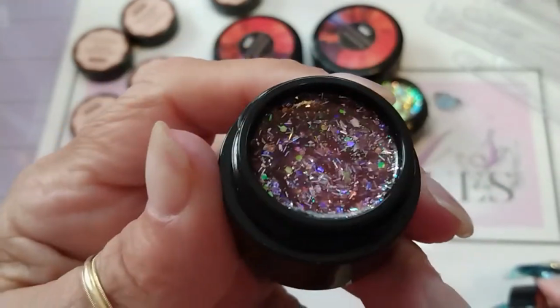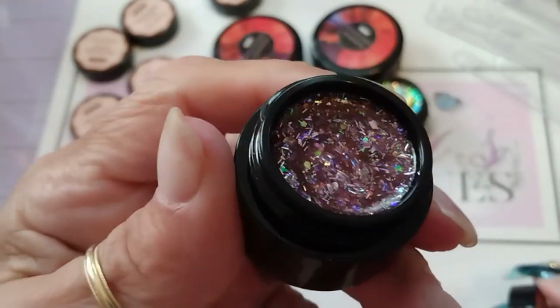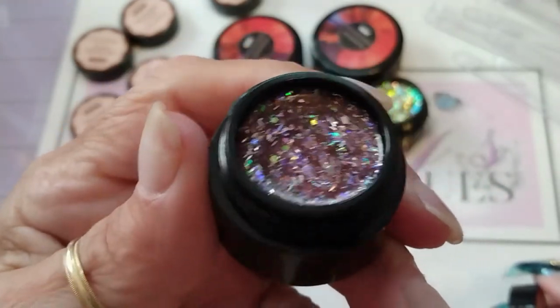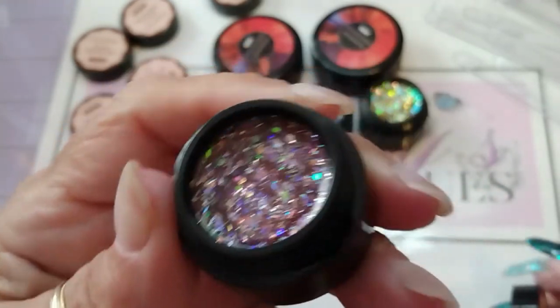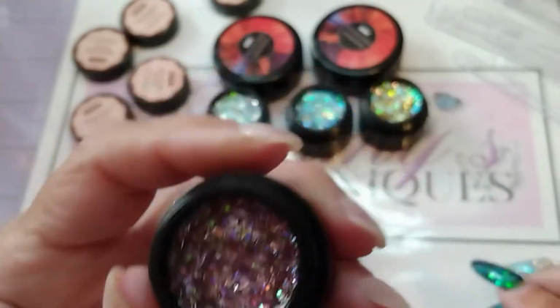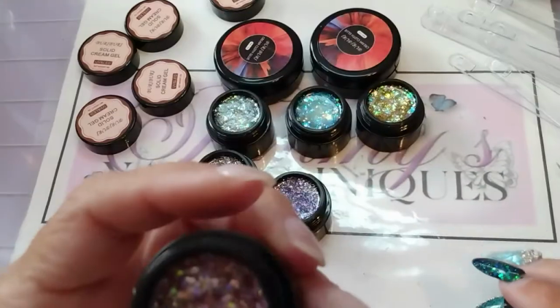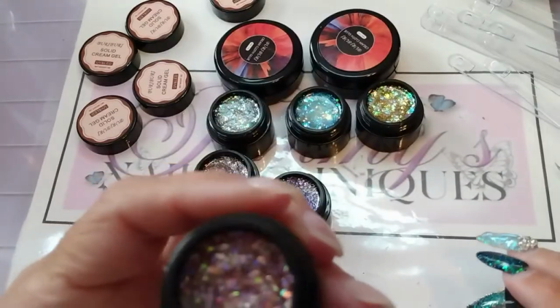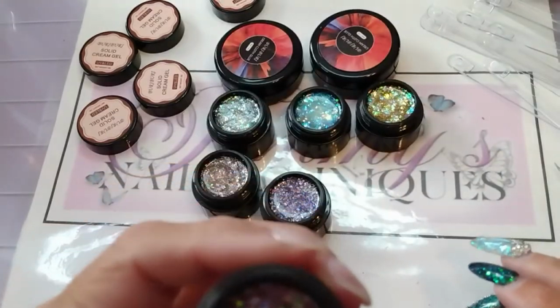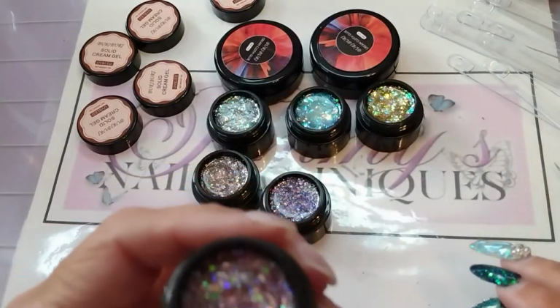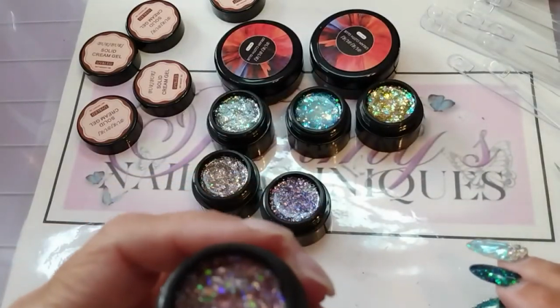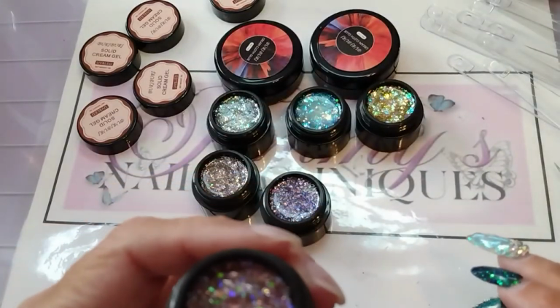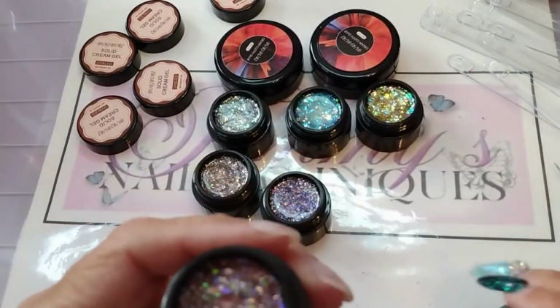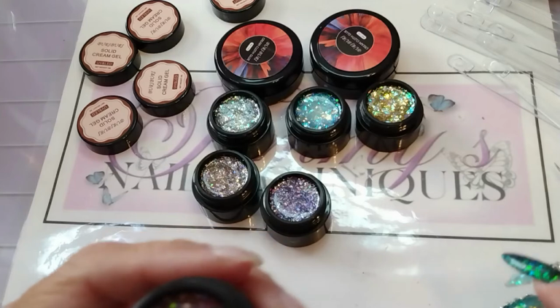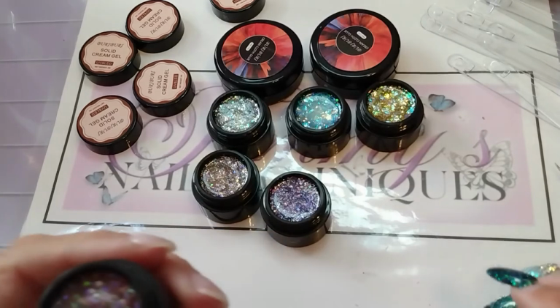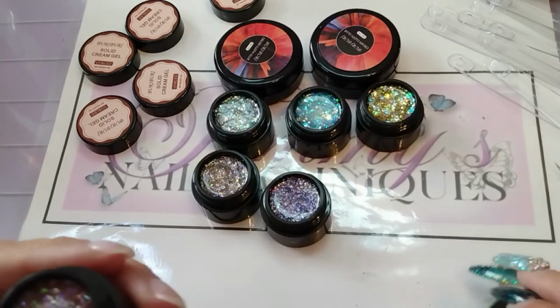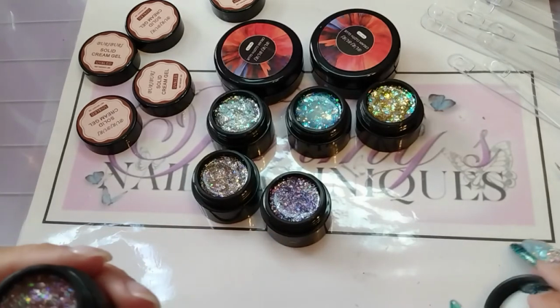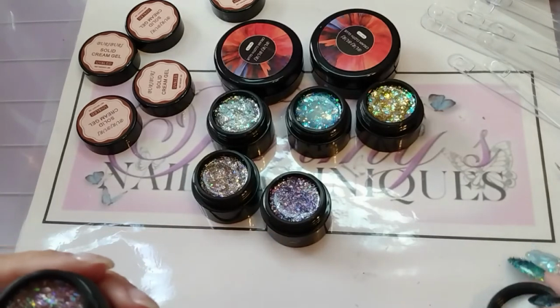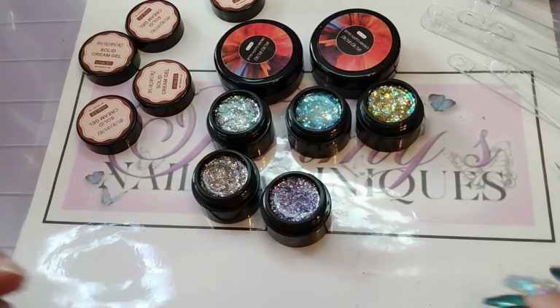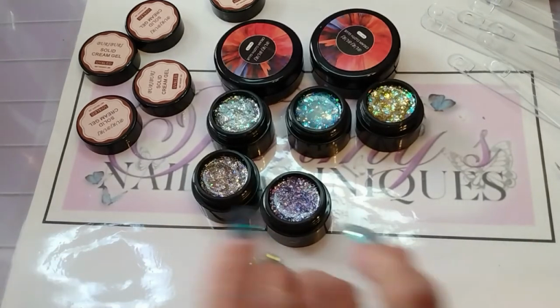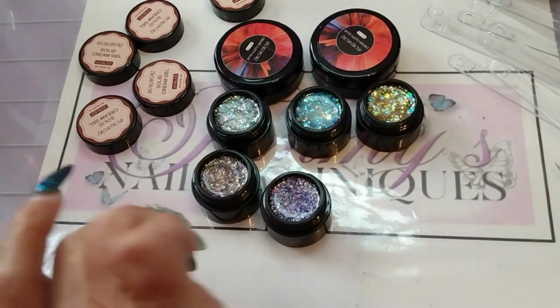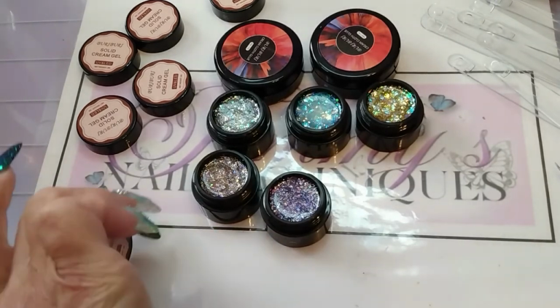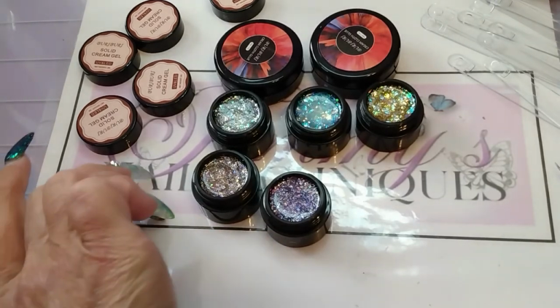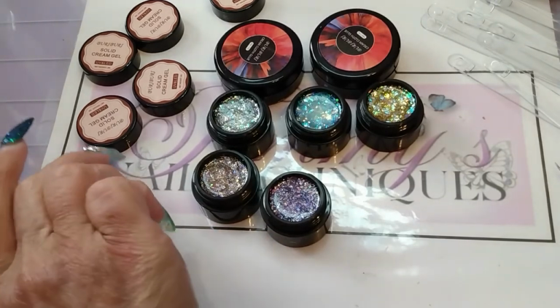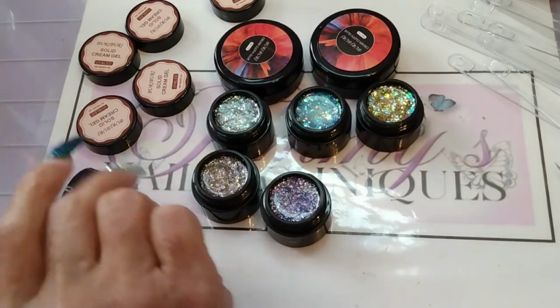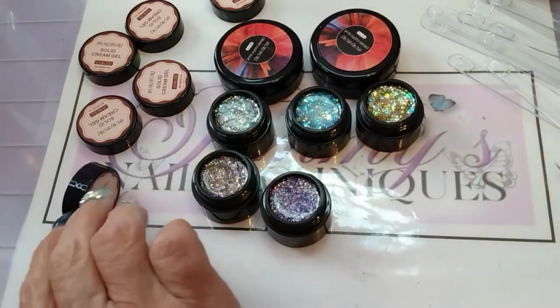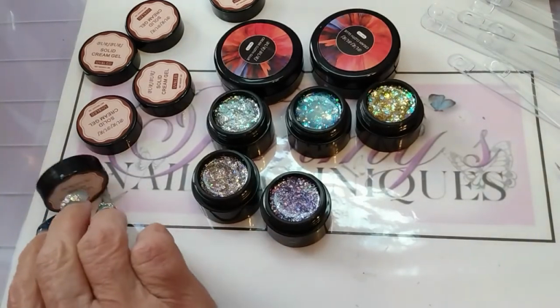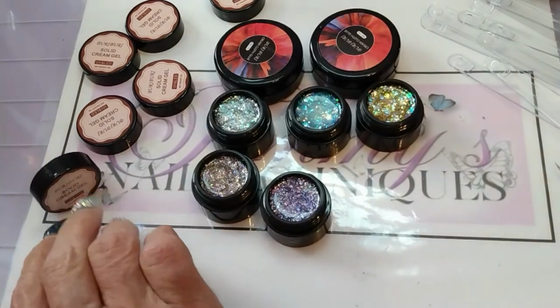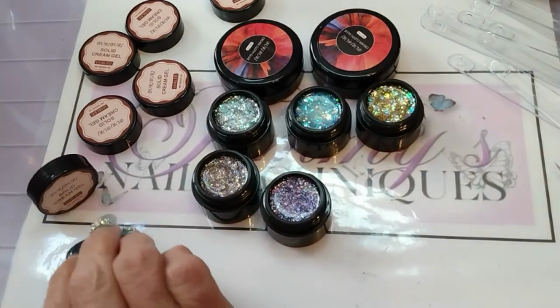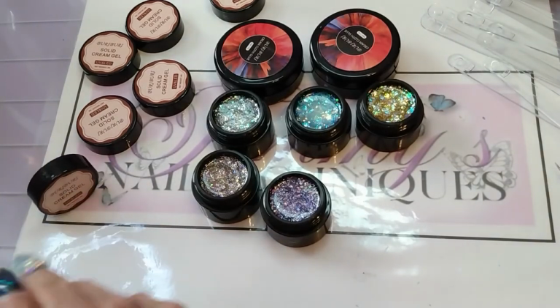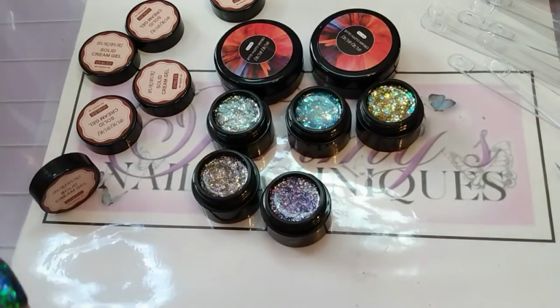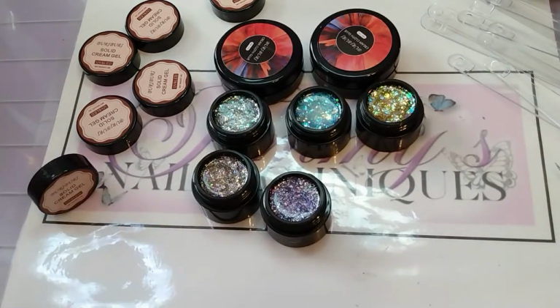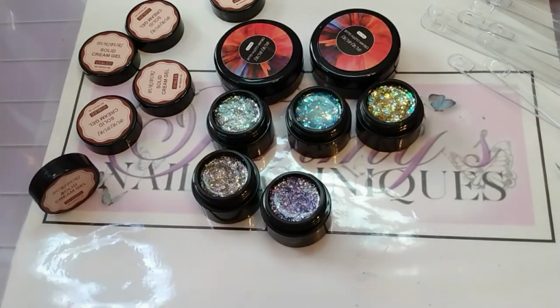I'm going to go and swatch all these really quick, and then I'll be back to show you the swatches.